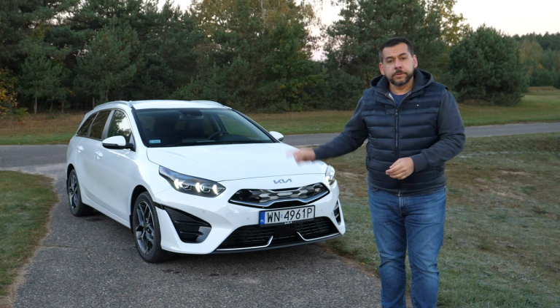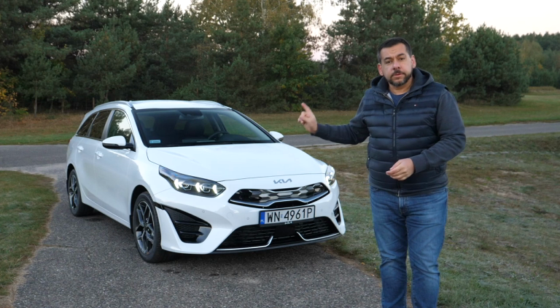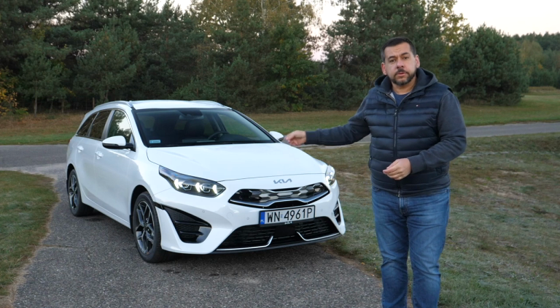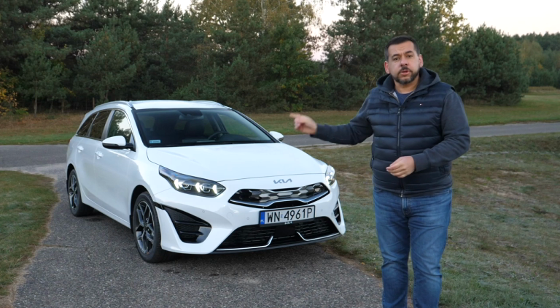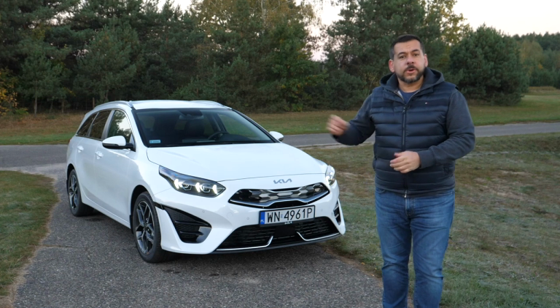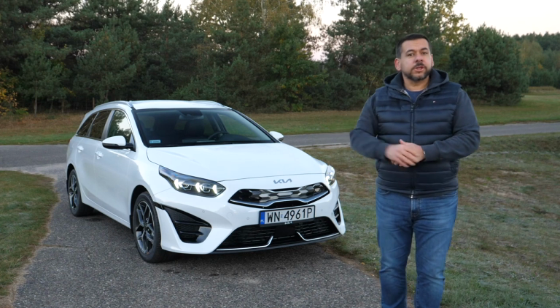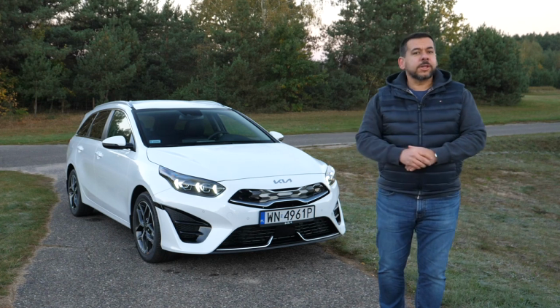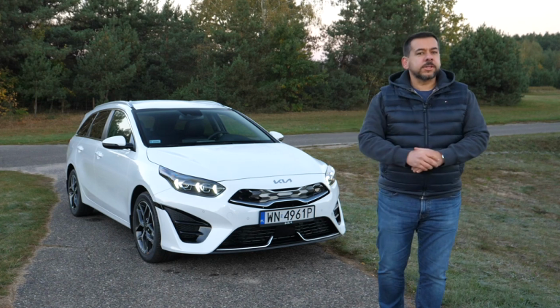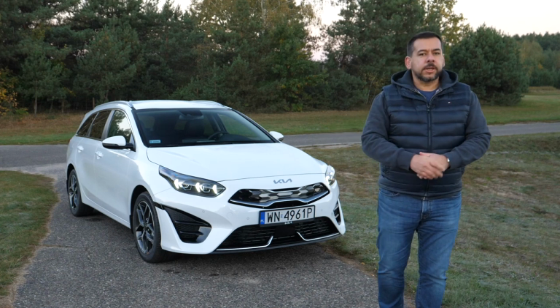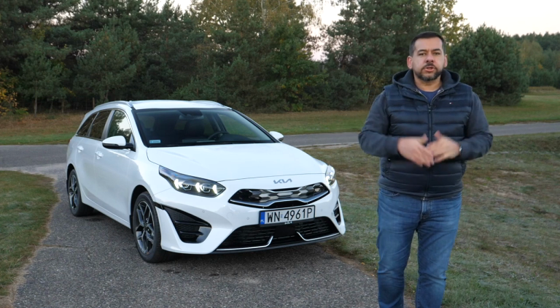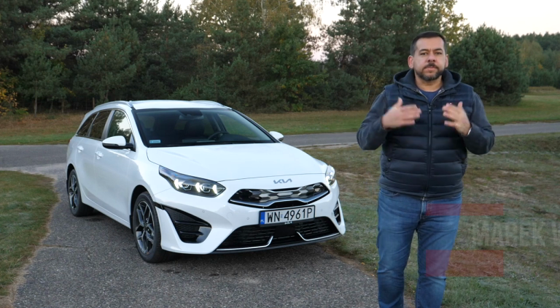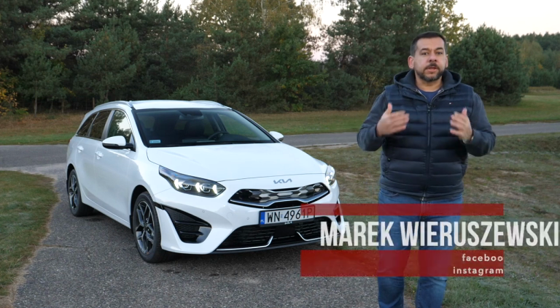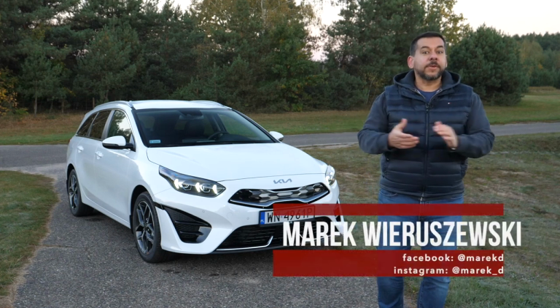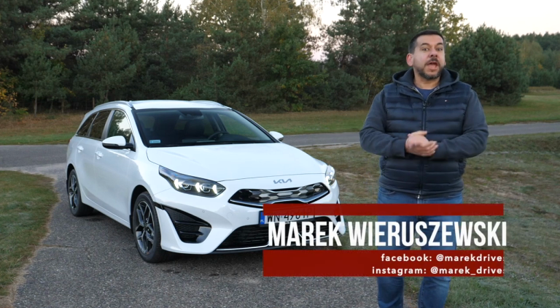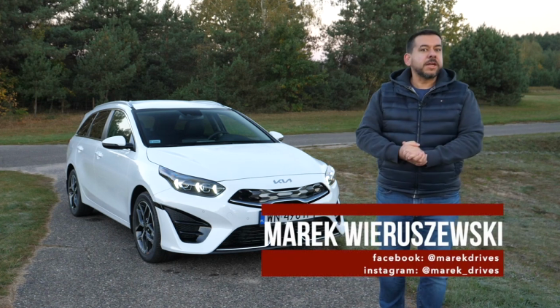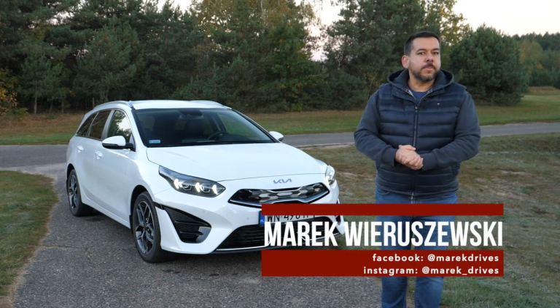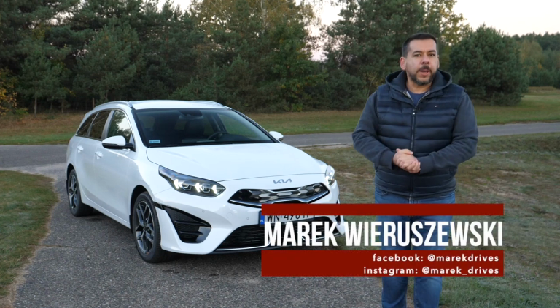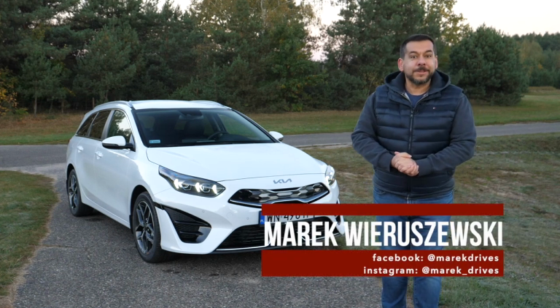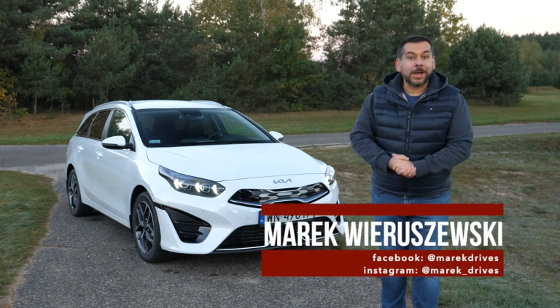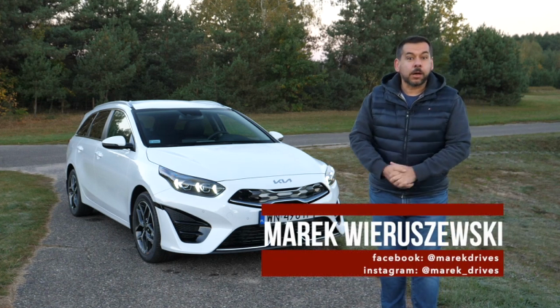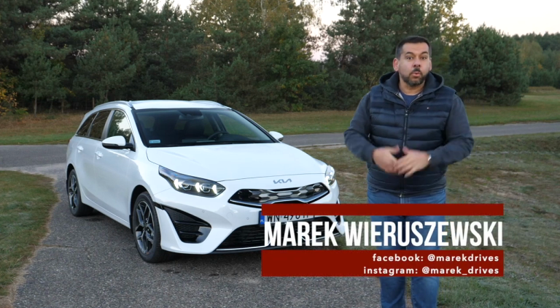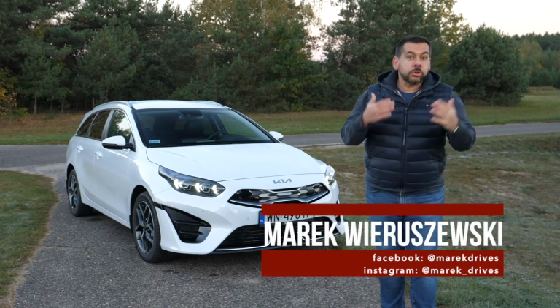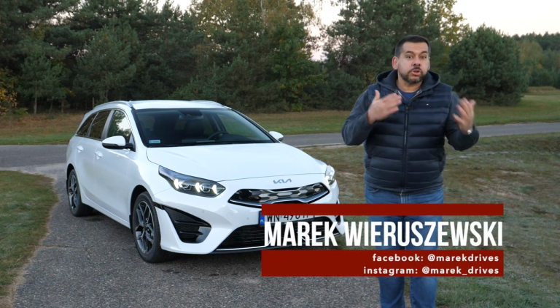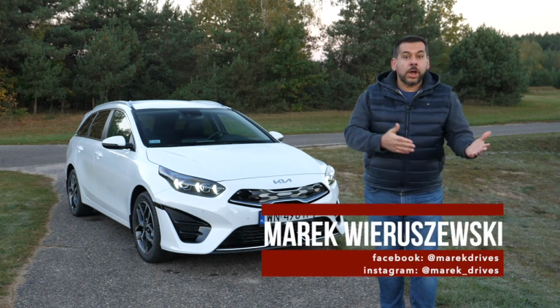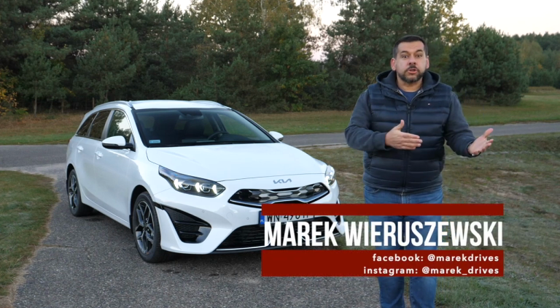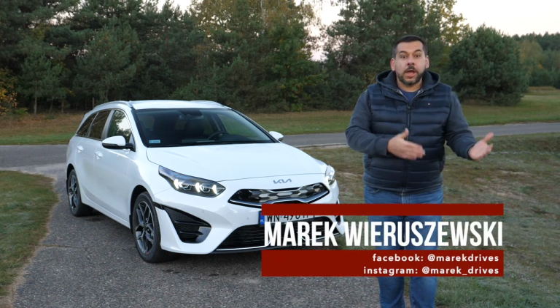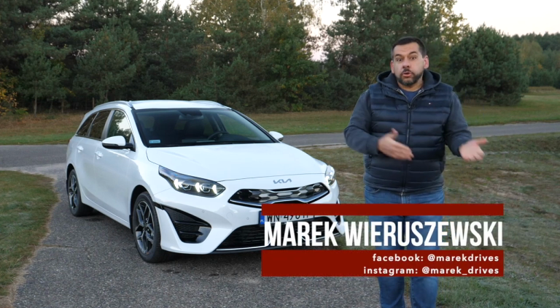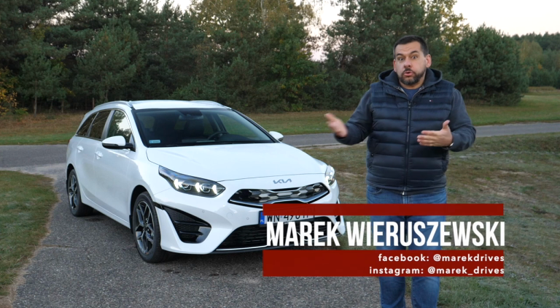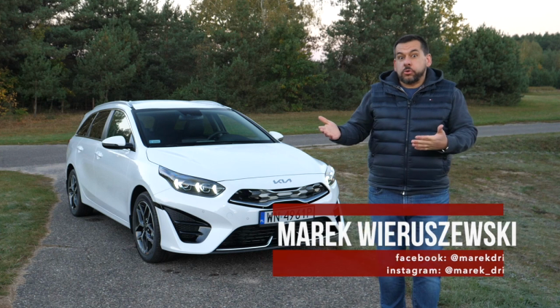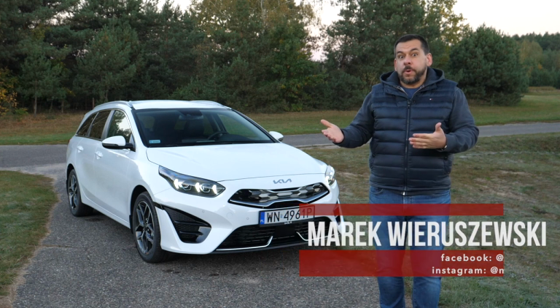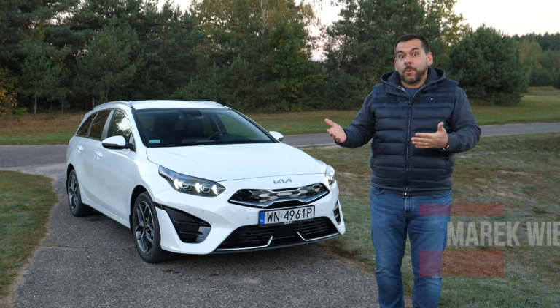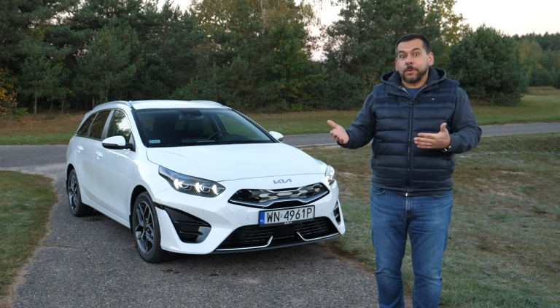The third generation Kia Ceed has just been given a nip and tuck. What's changed, and should you buy one?